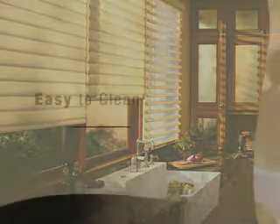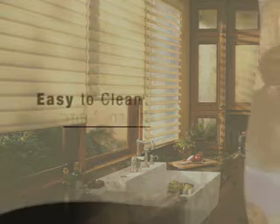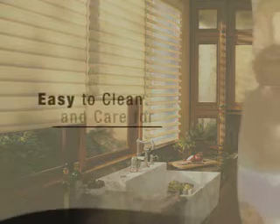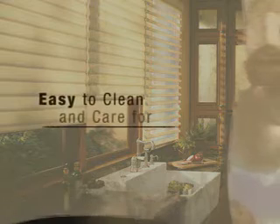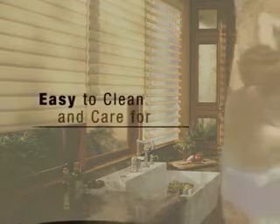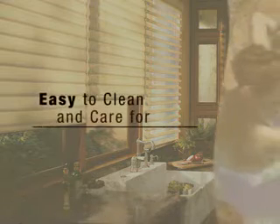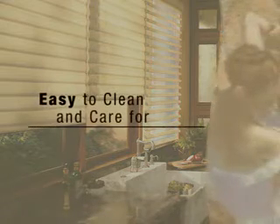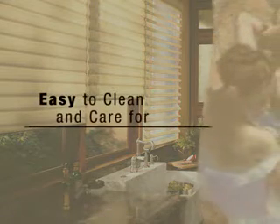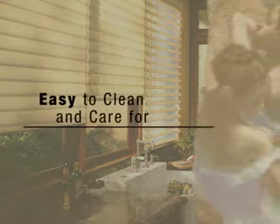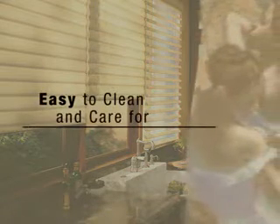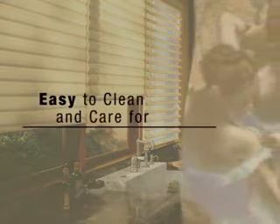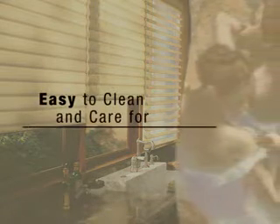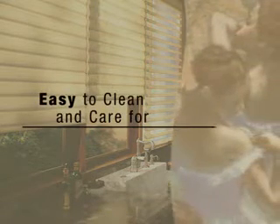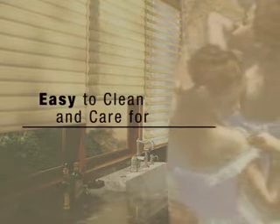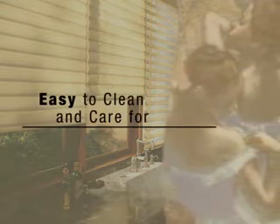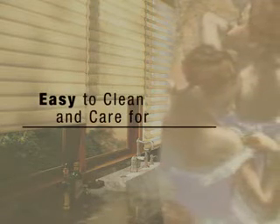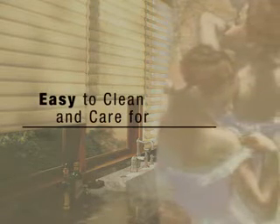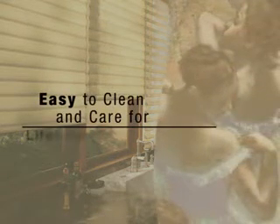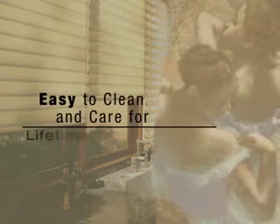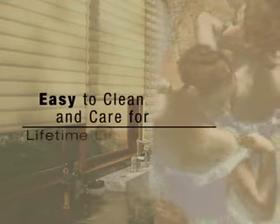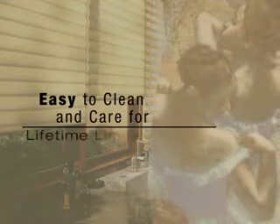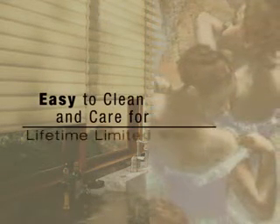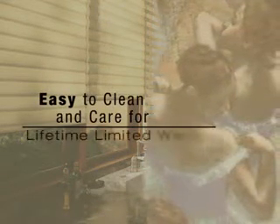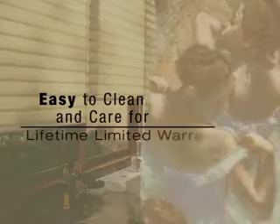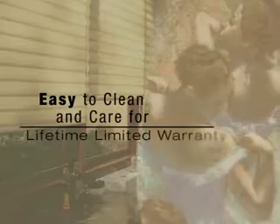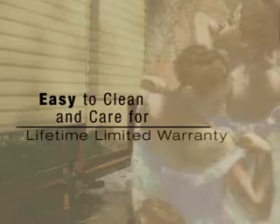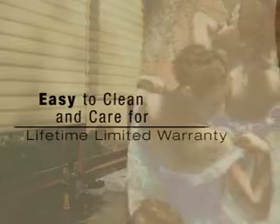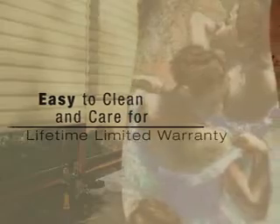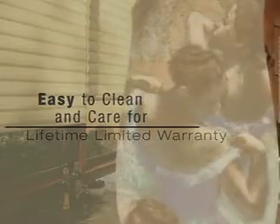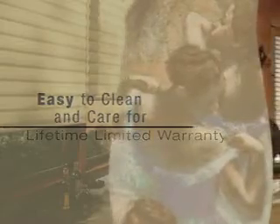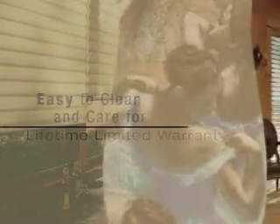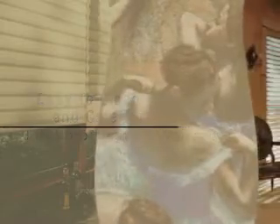All Pirouette window shadings are easy to clean and care for, and come with the Hunter Douglas Lifetime limited warranty.